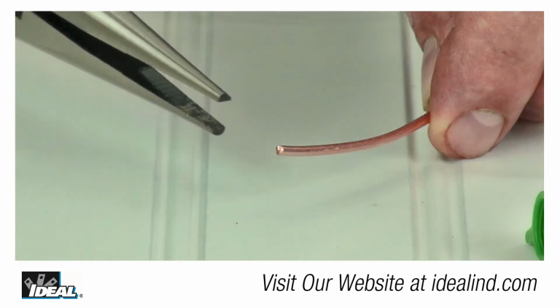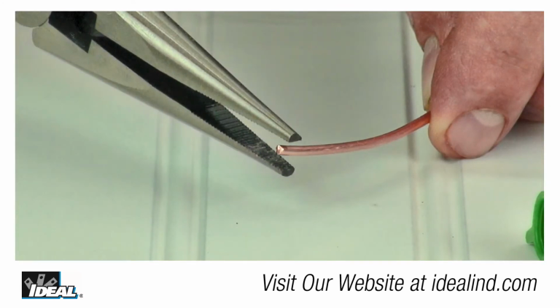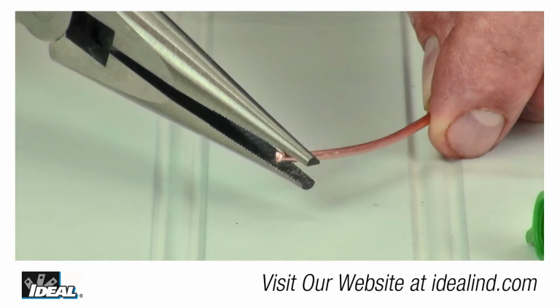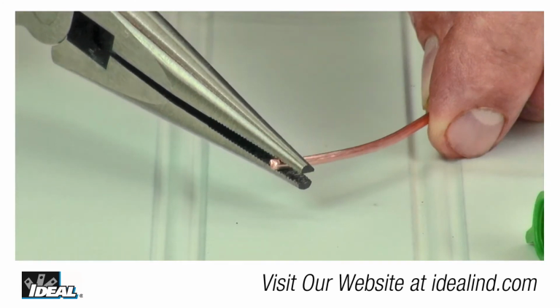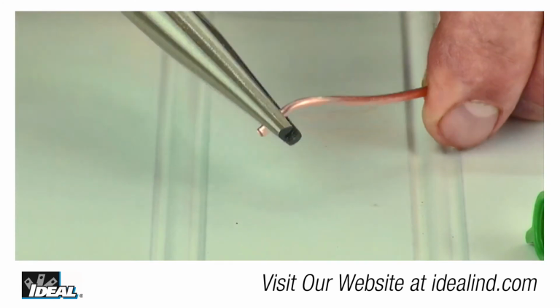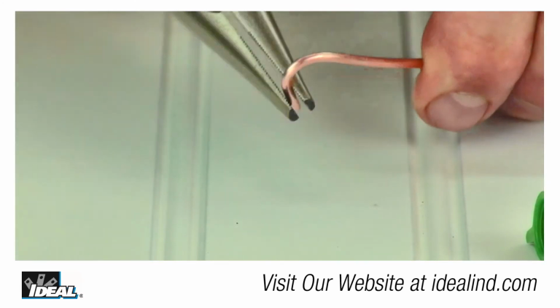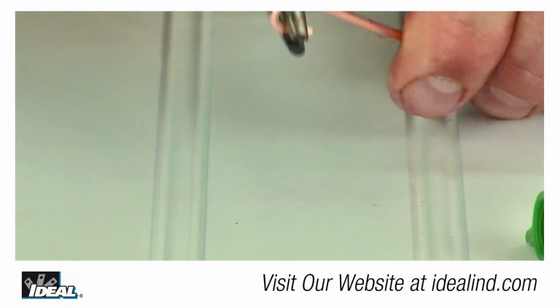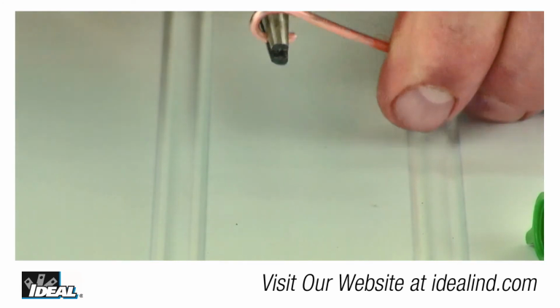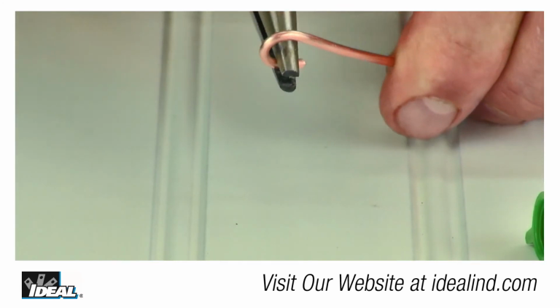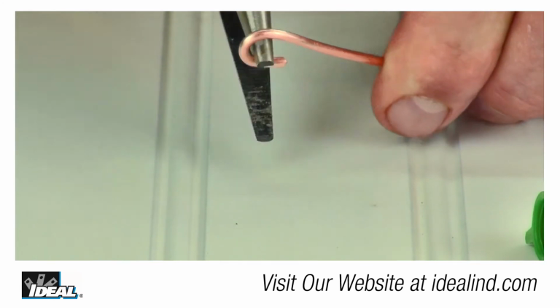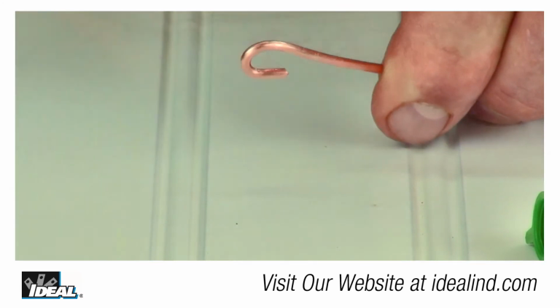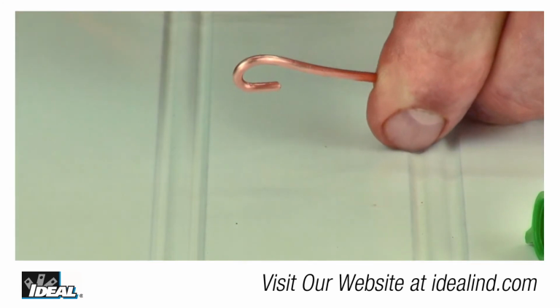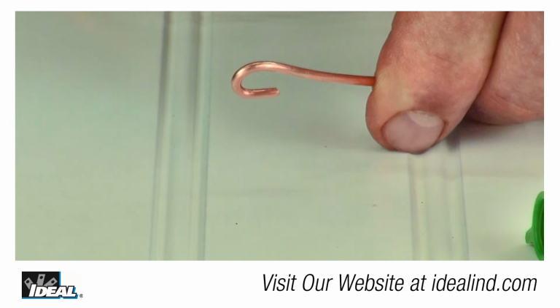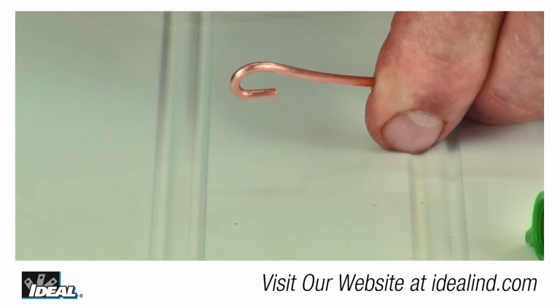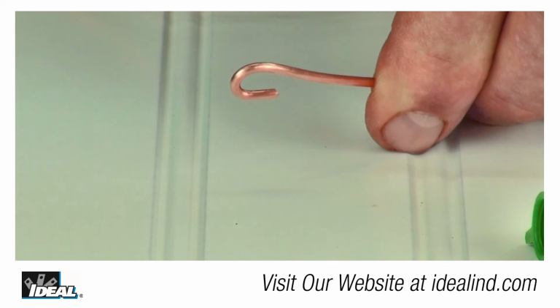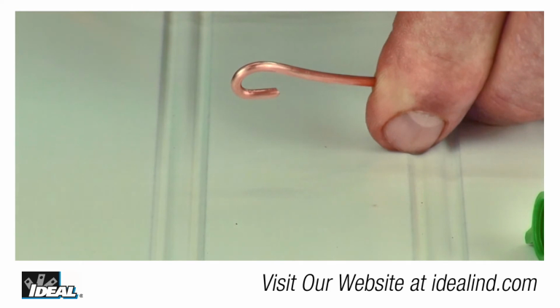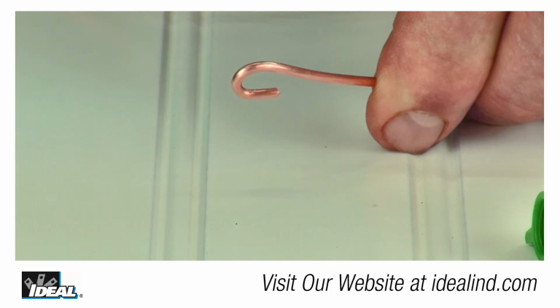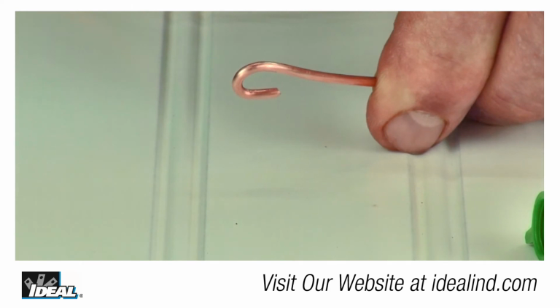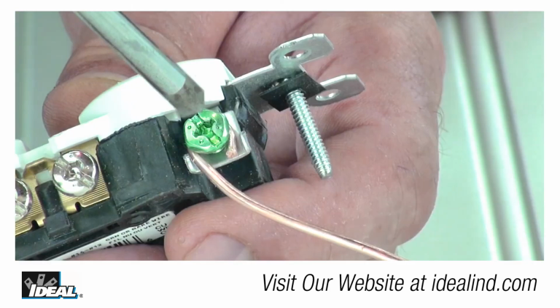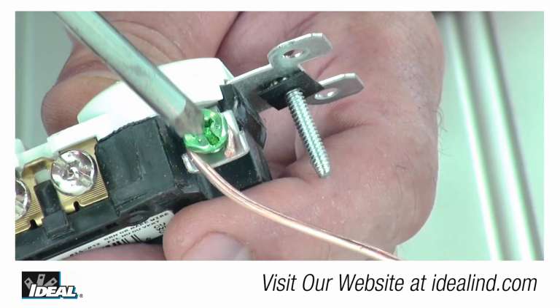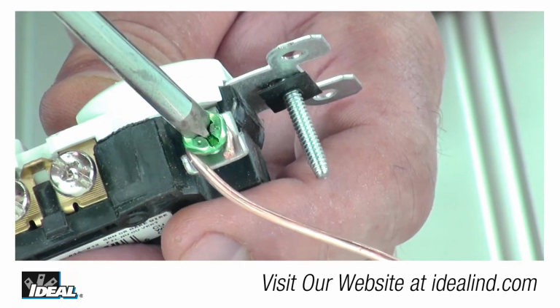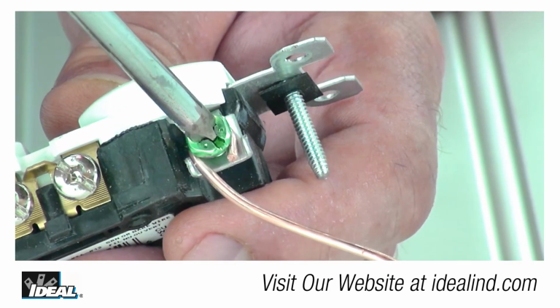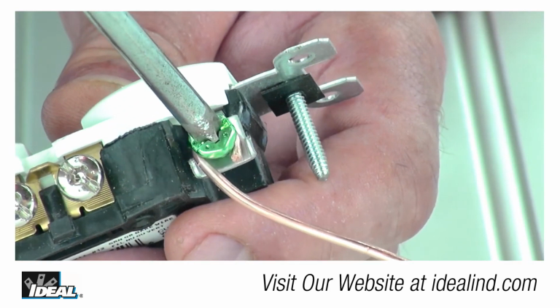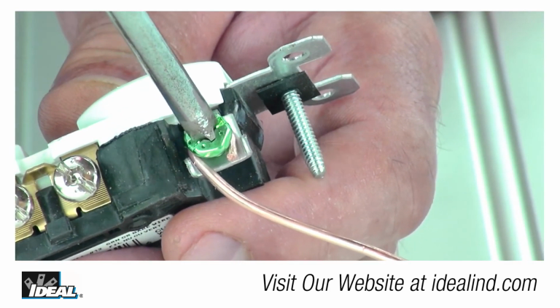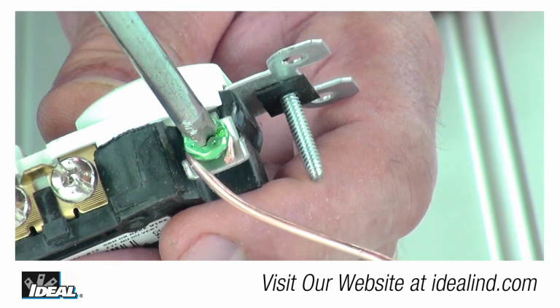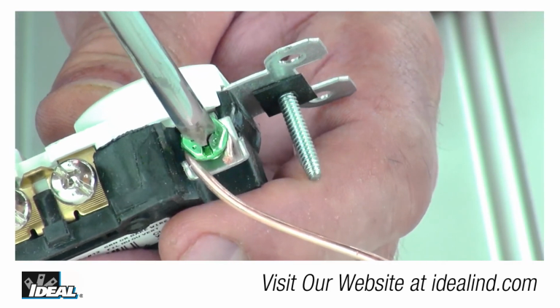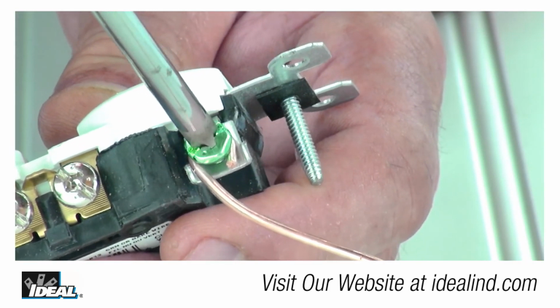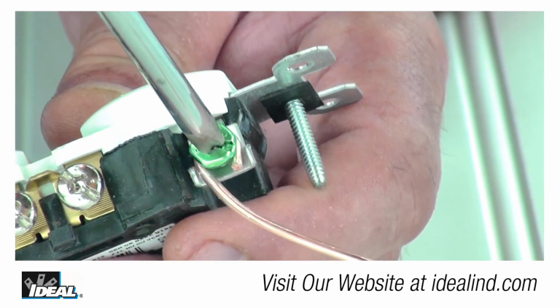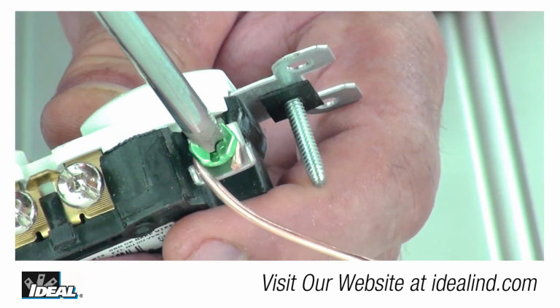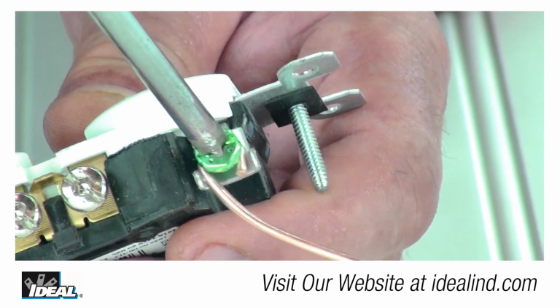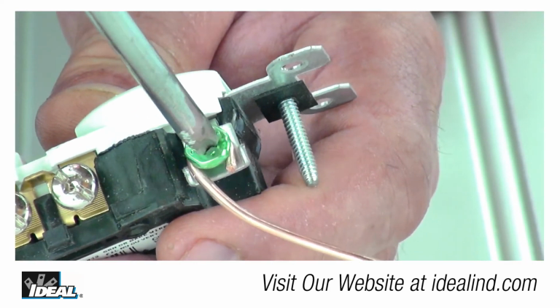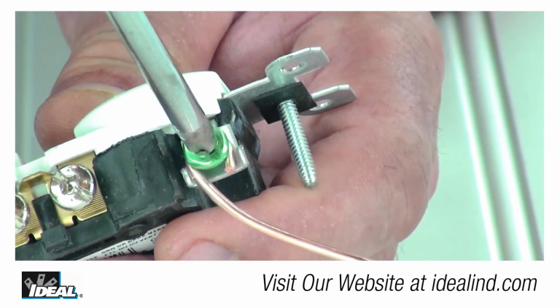Using a plier, put a loop on the end of the ground conductor on the end of the cable. This creates the pigtail used to ground the device.